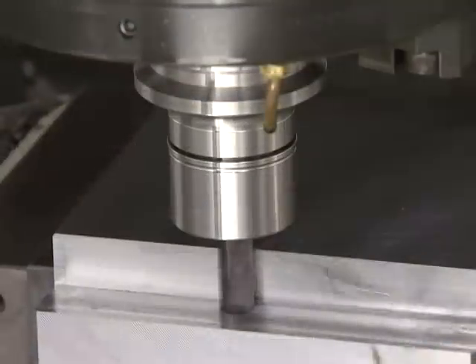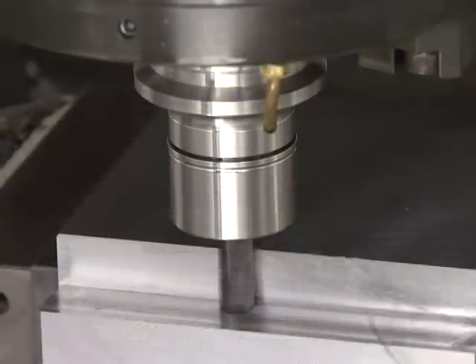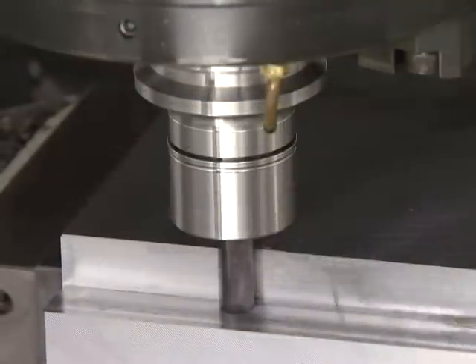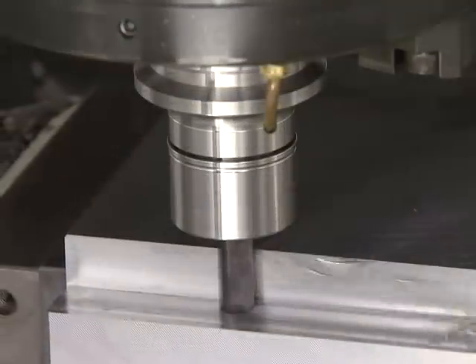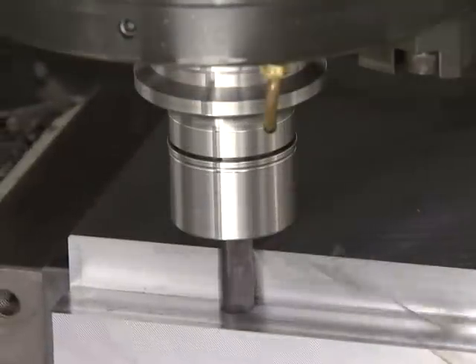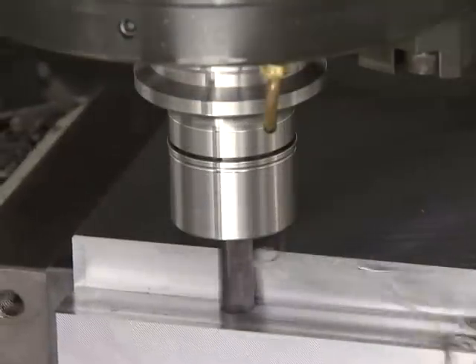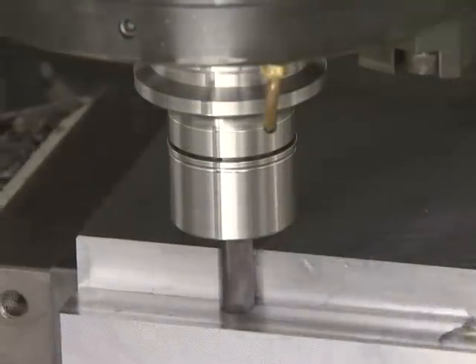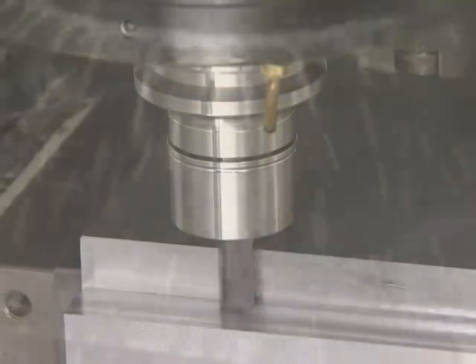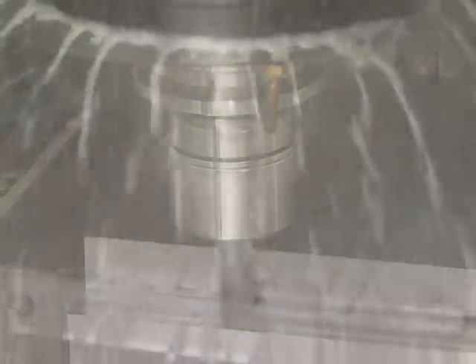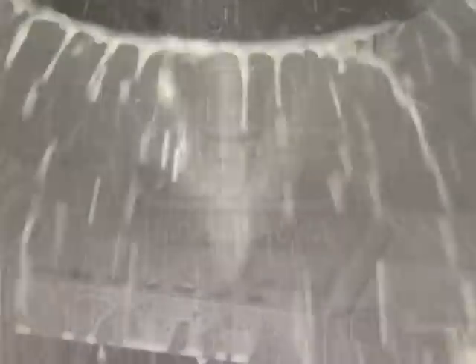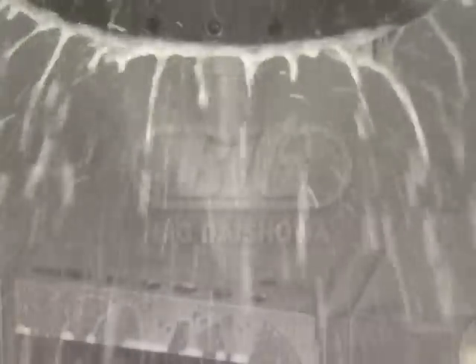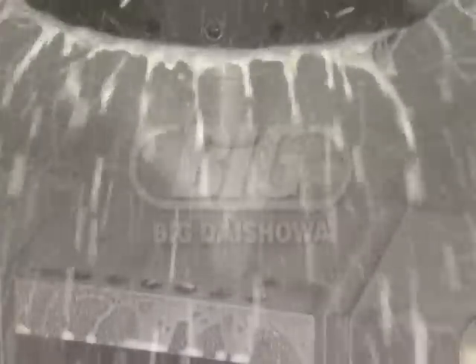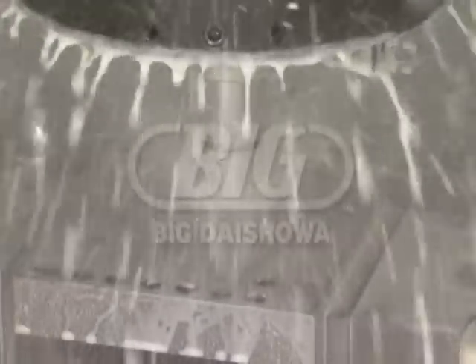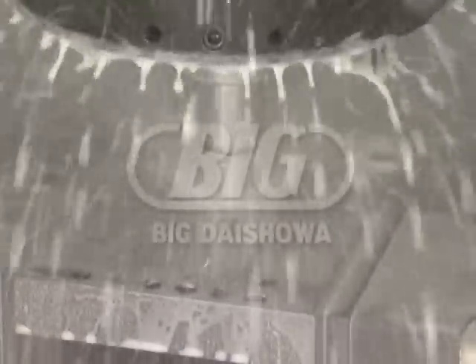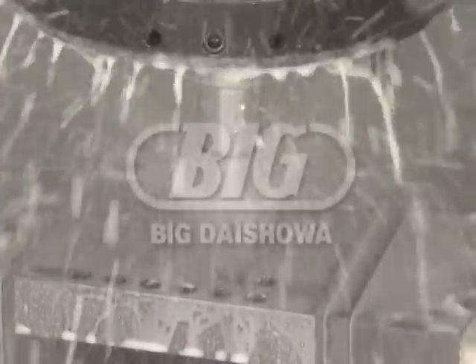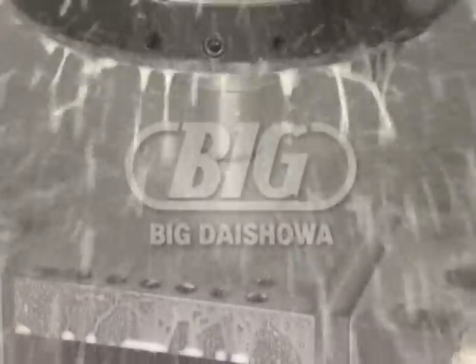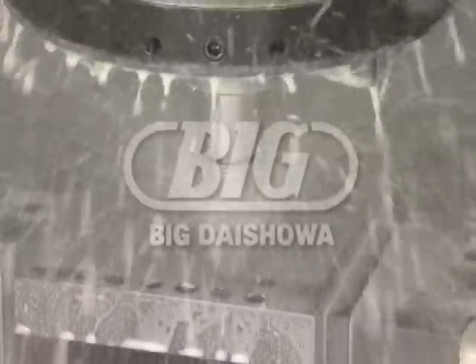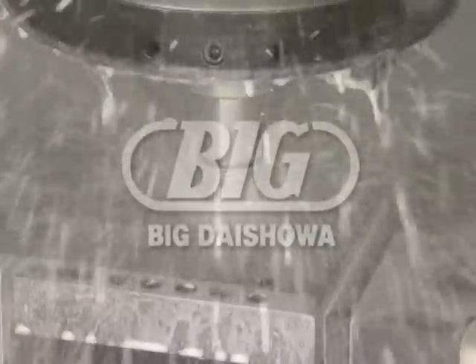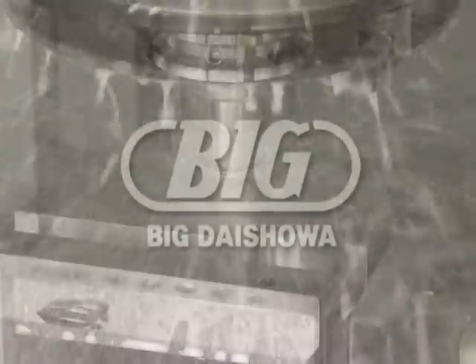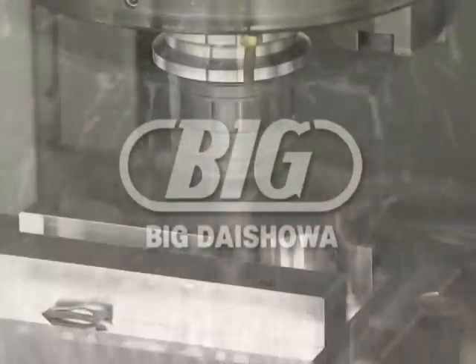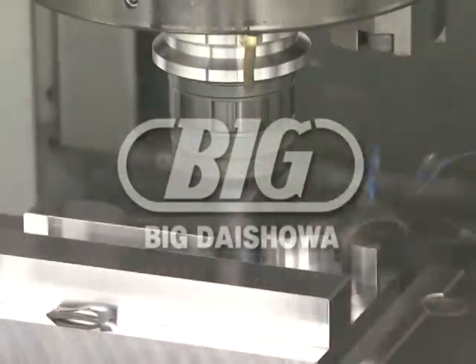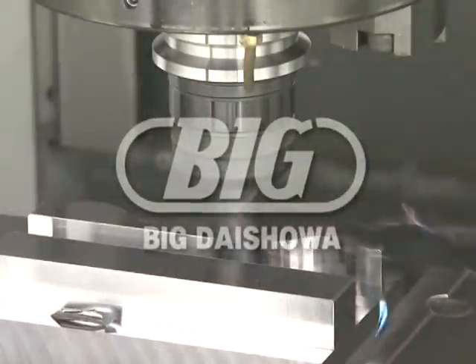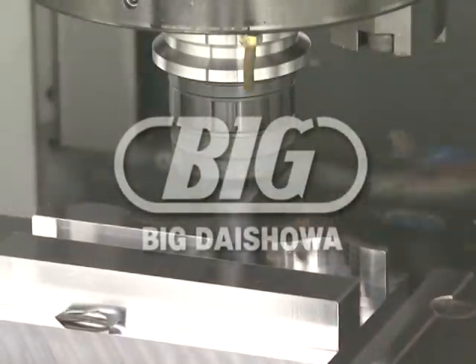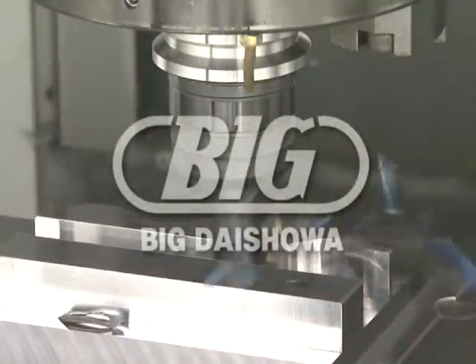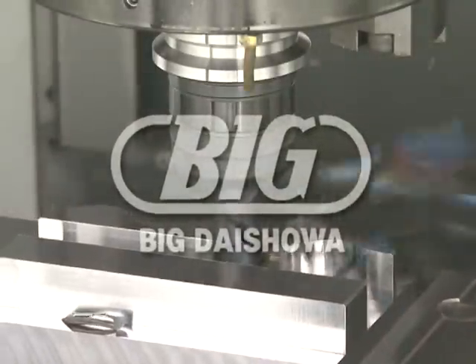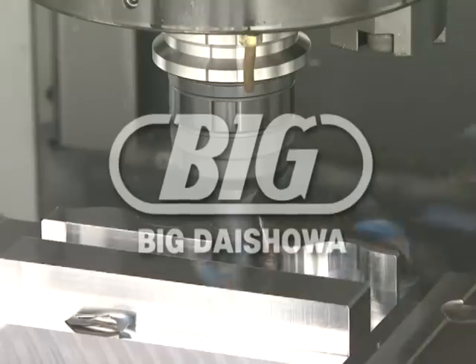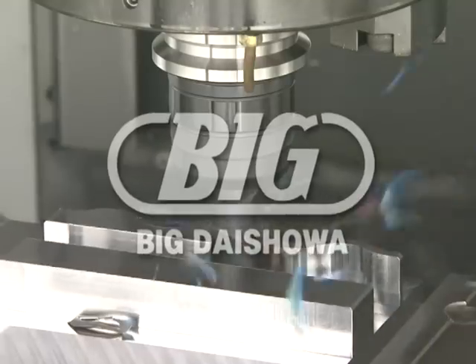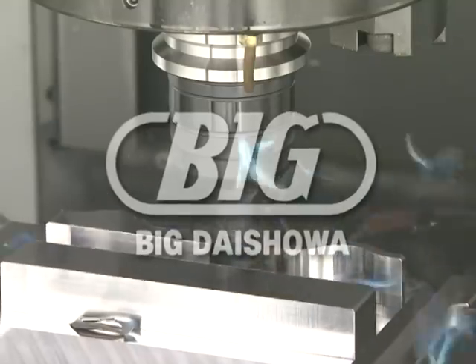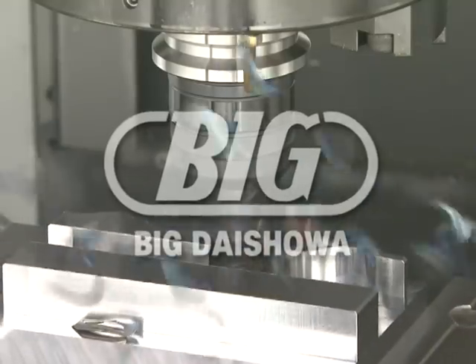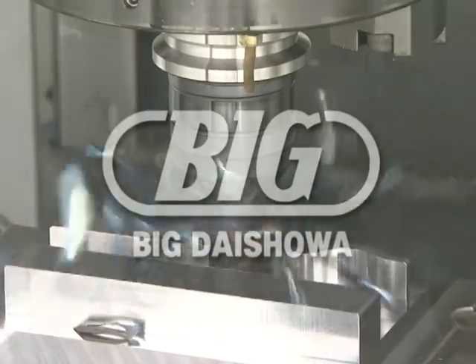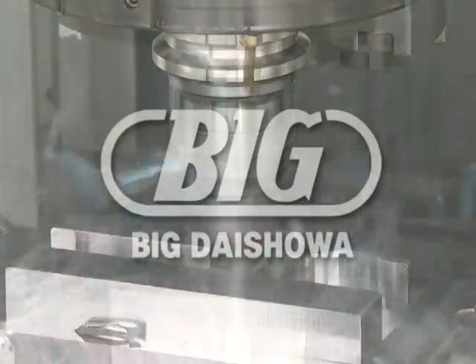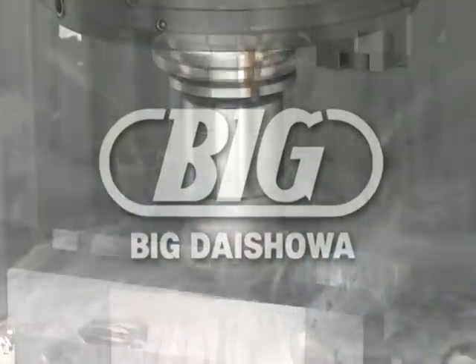We believe it is our mission to ensure that users have confidence in the use of the BIG PLUS spindle system.